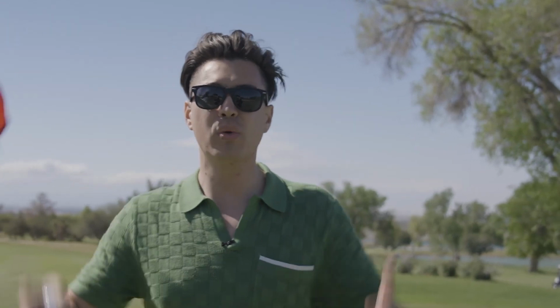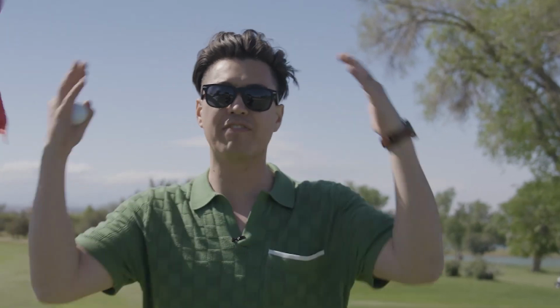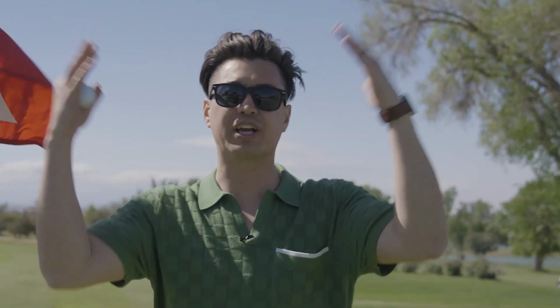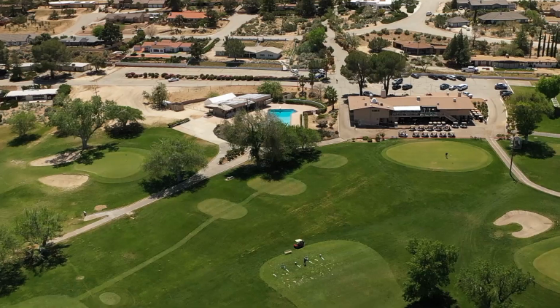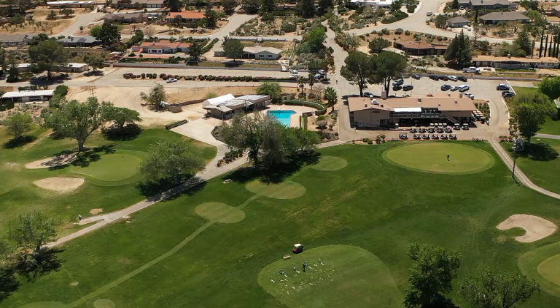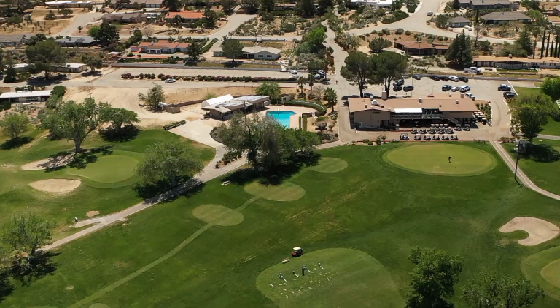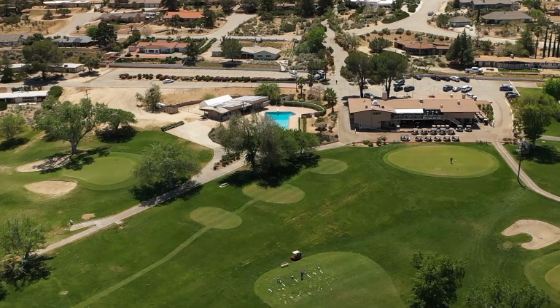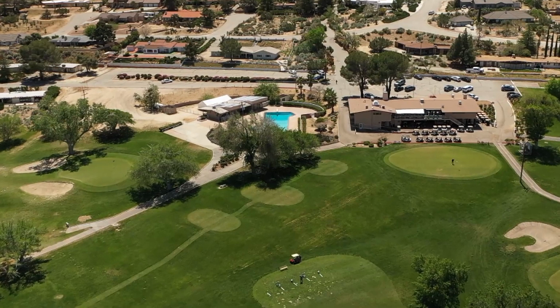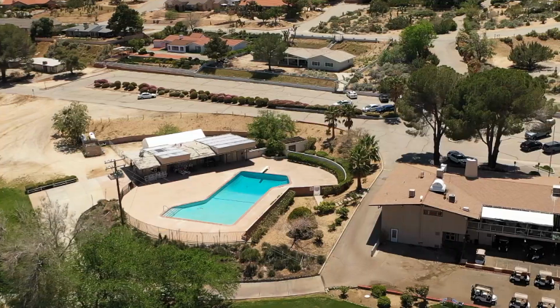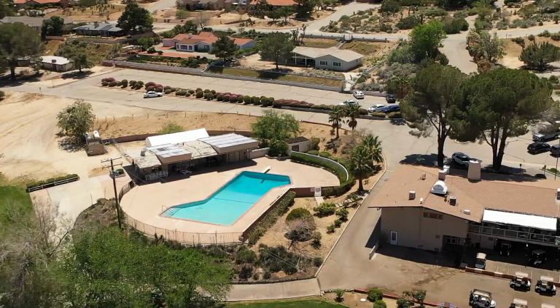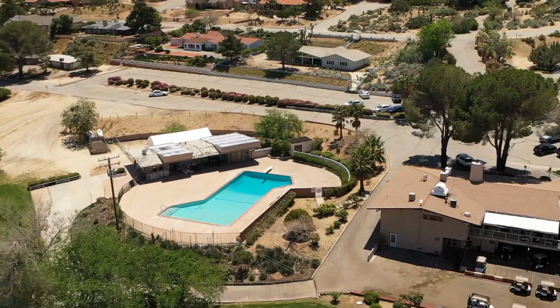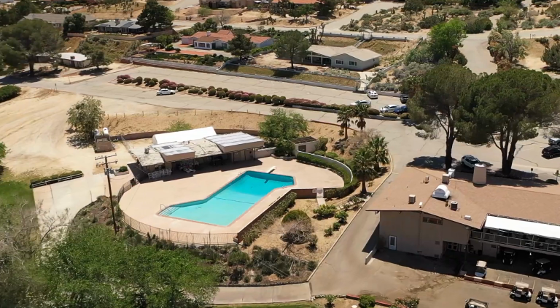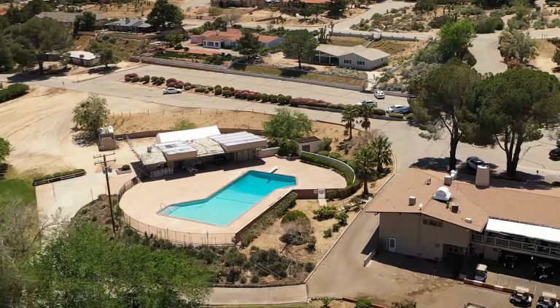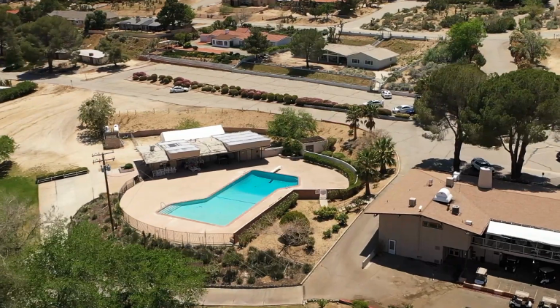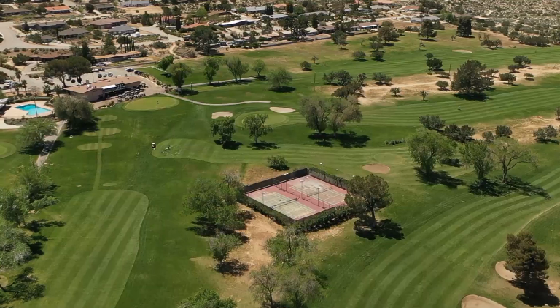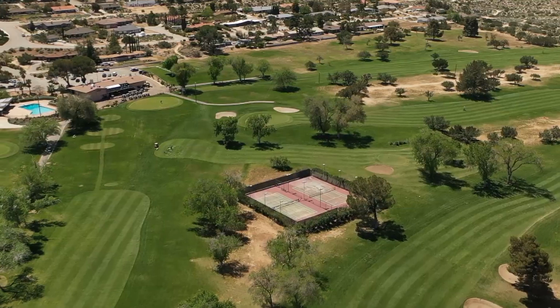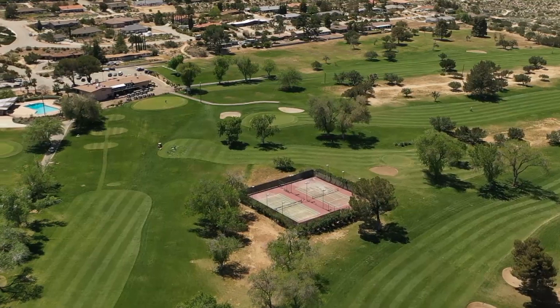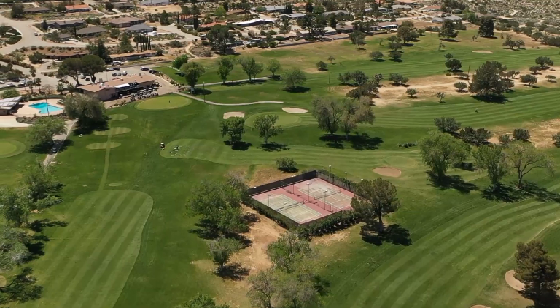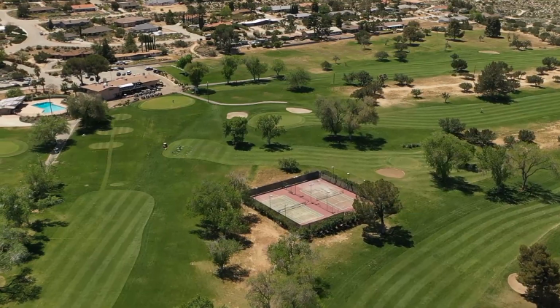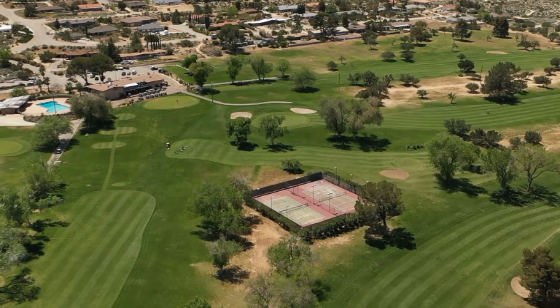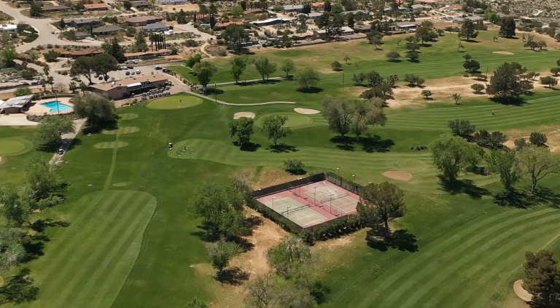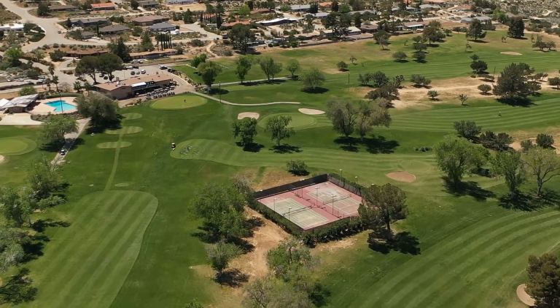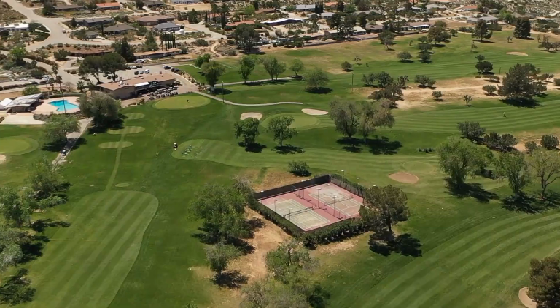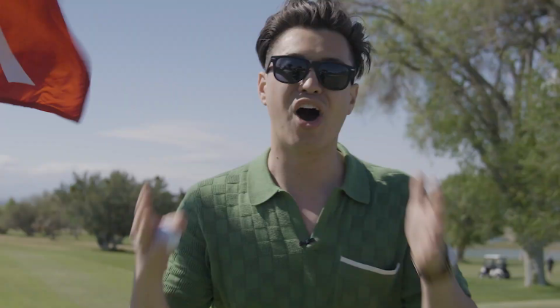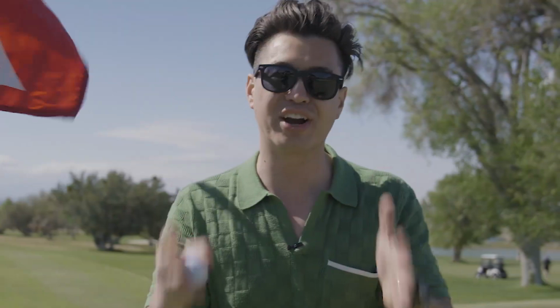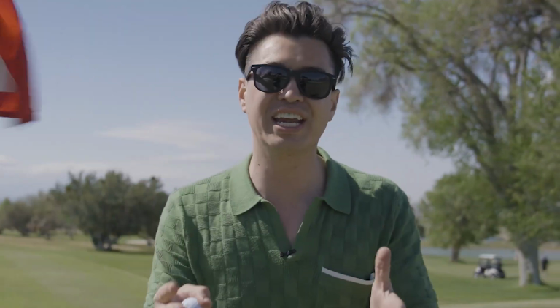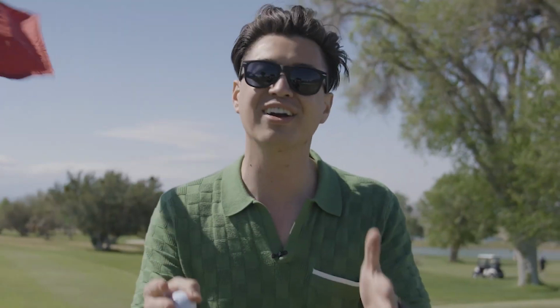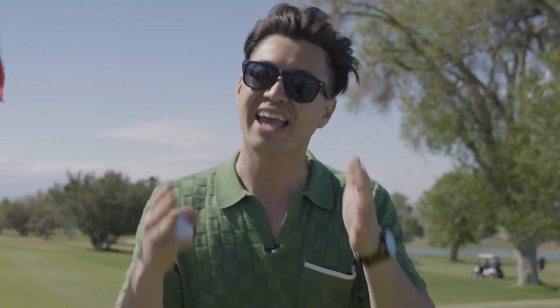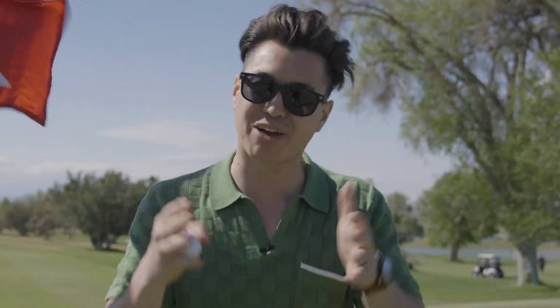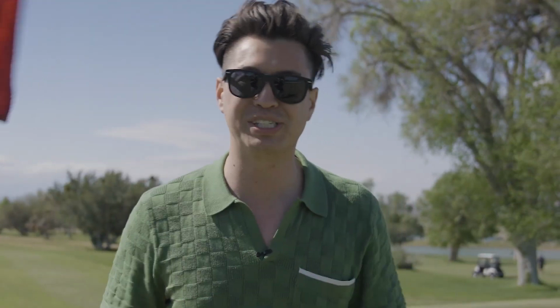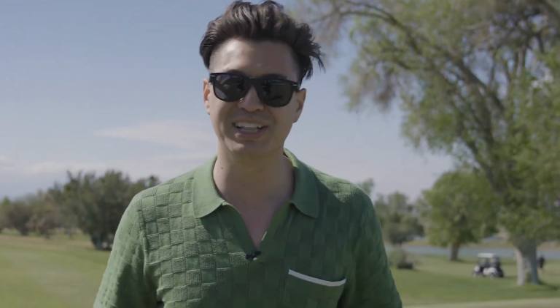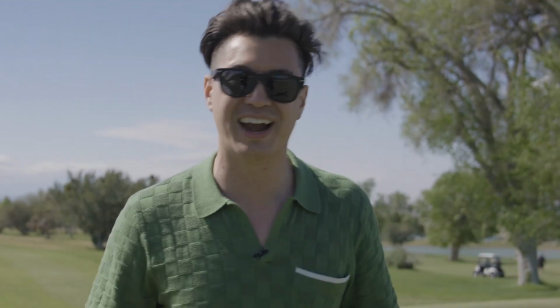We have the country club, the swimming pool, the tennis courts — all the amenities are here at Crystal Air.